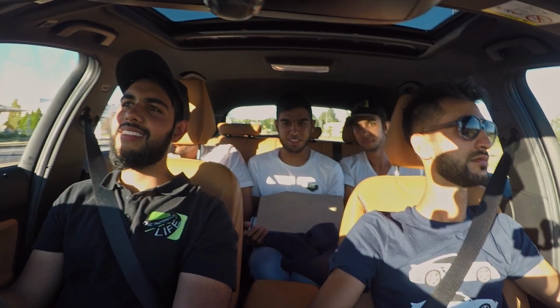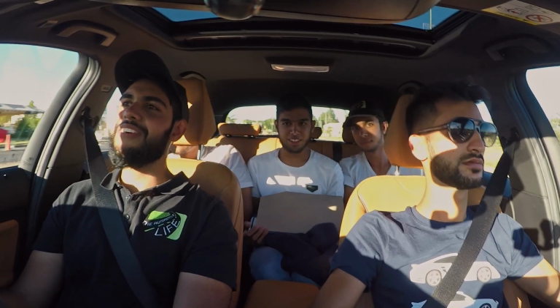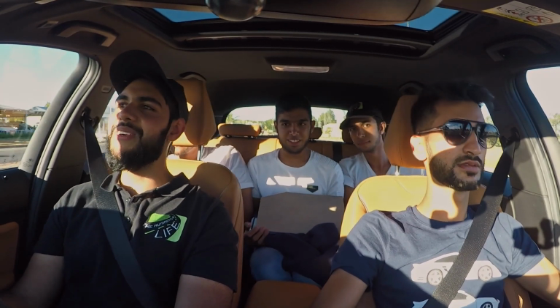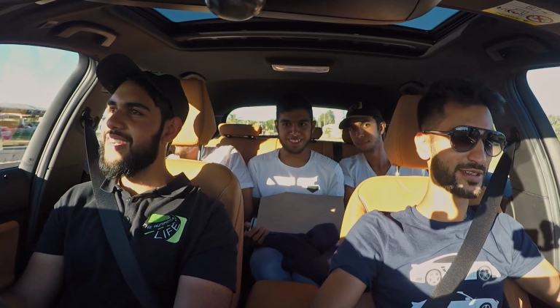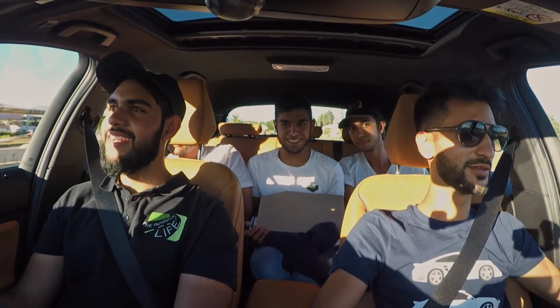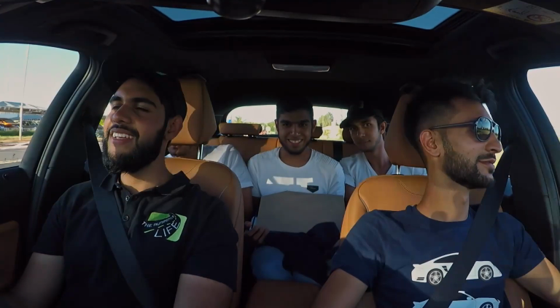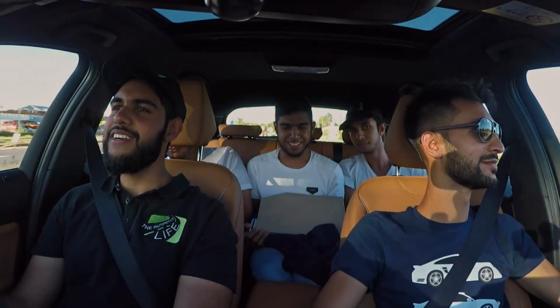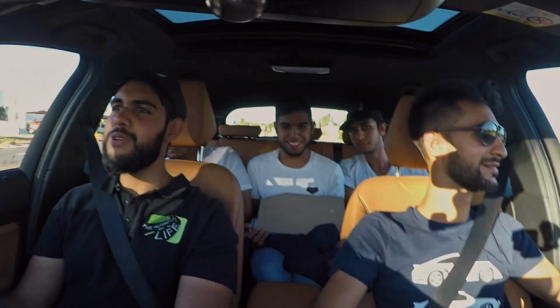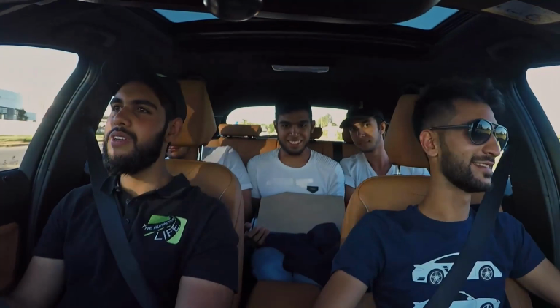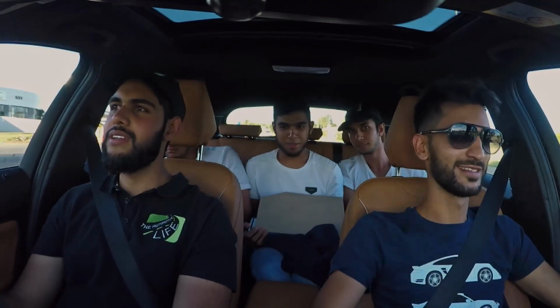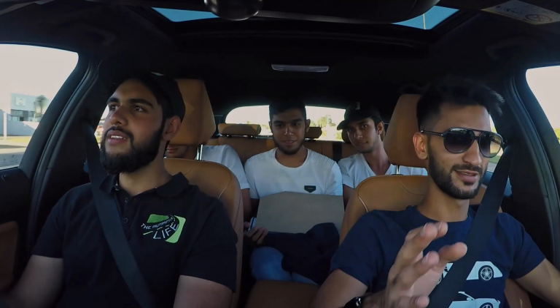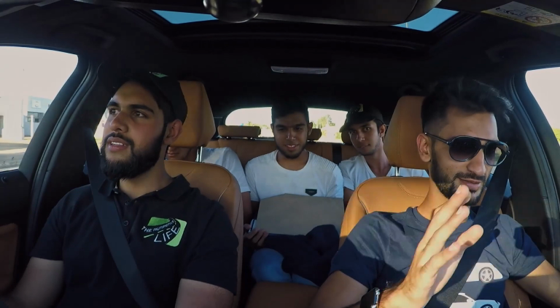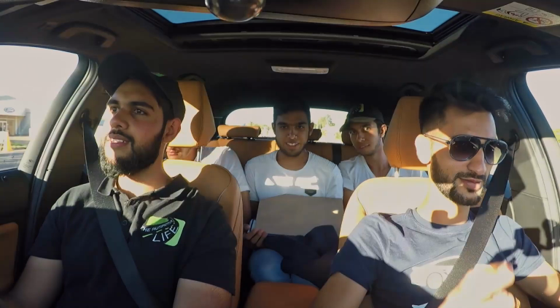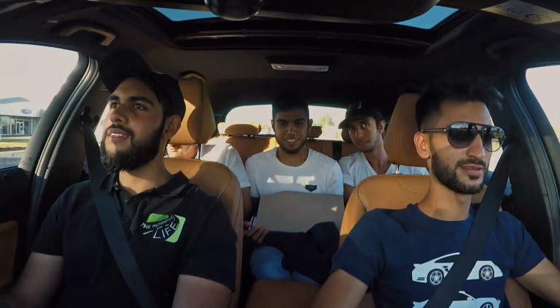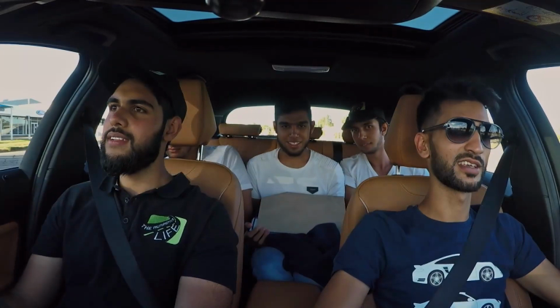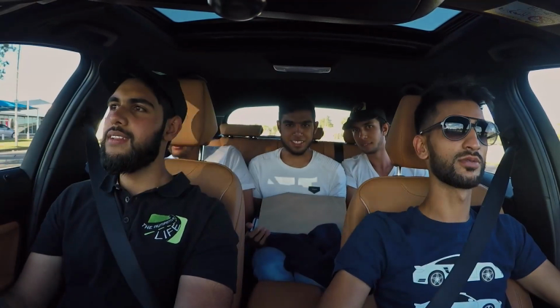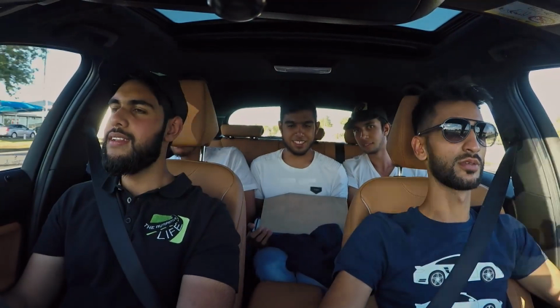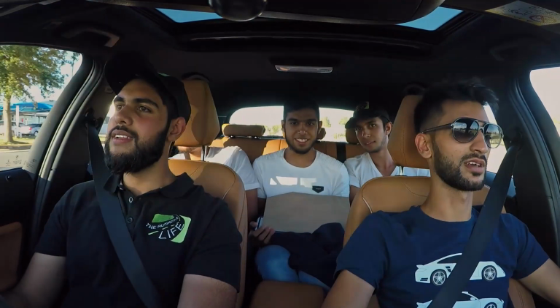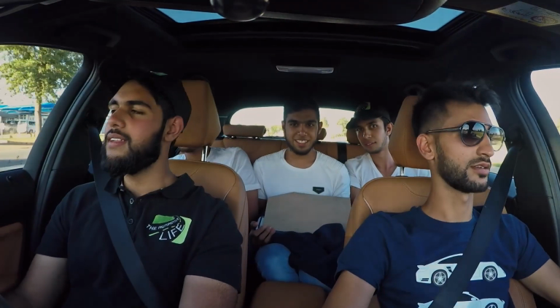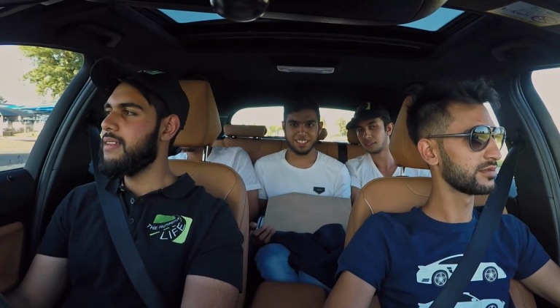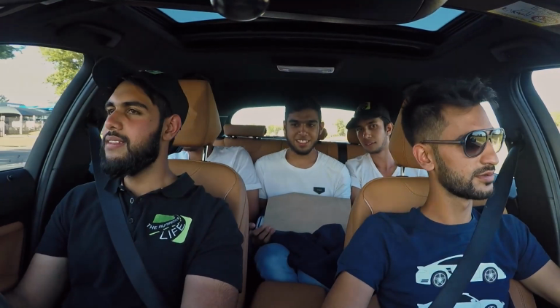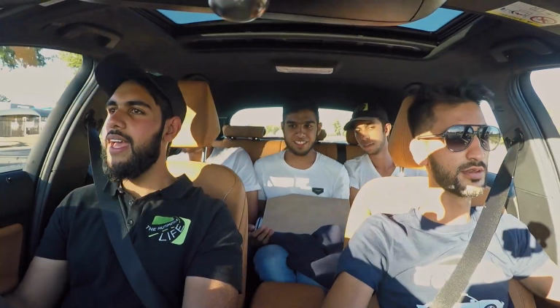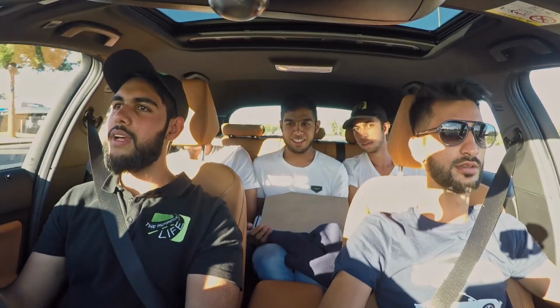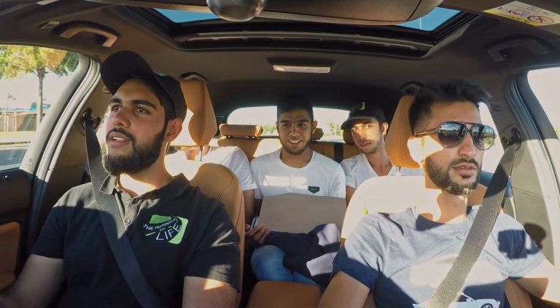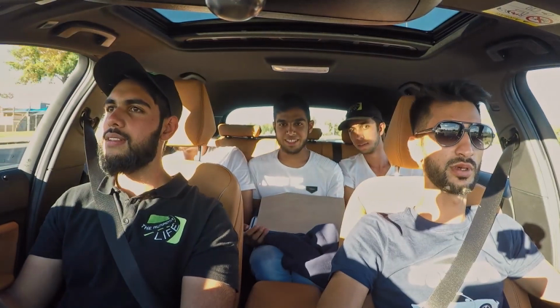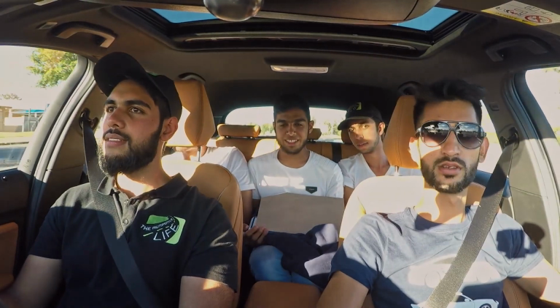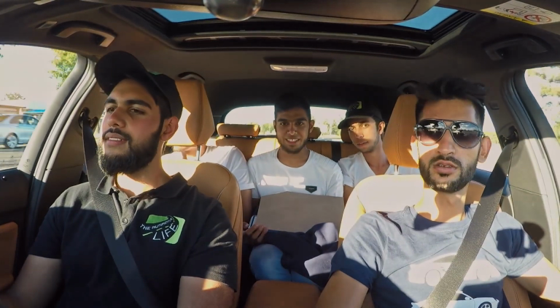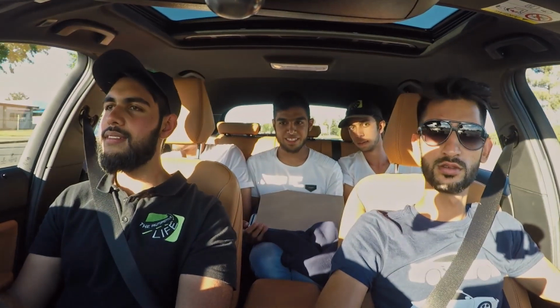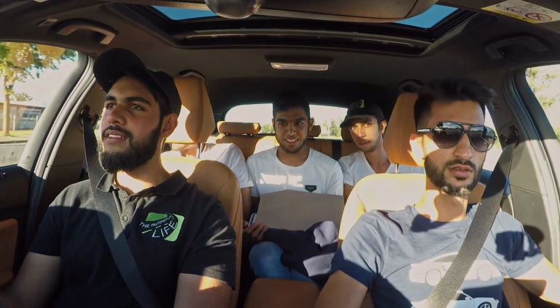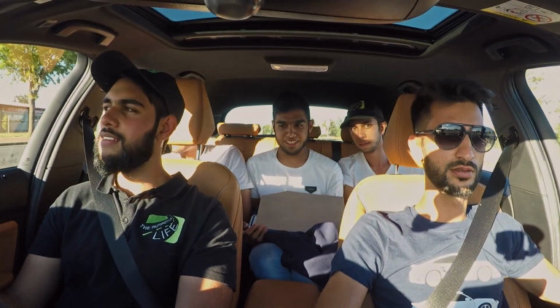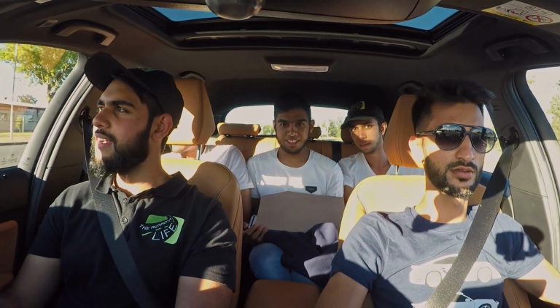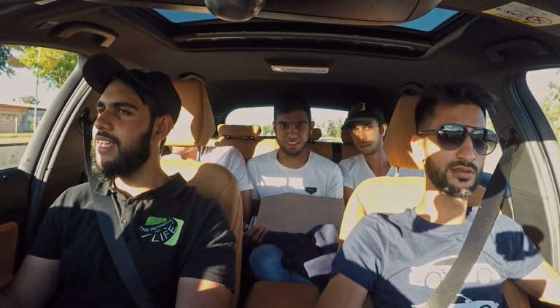Before you get married, if you do — don't get a two-door car. I had one. My wife didn't like it.